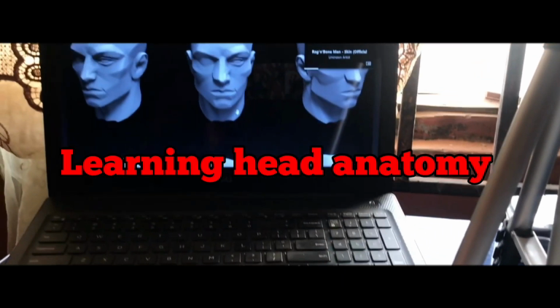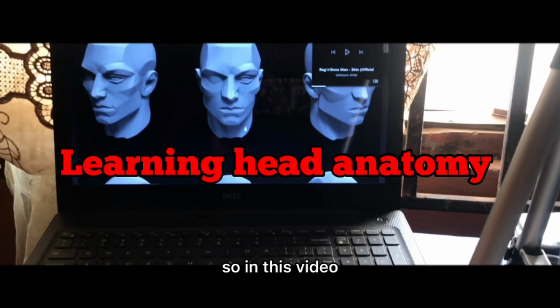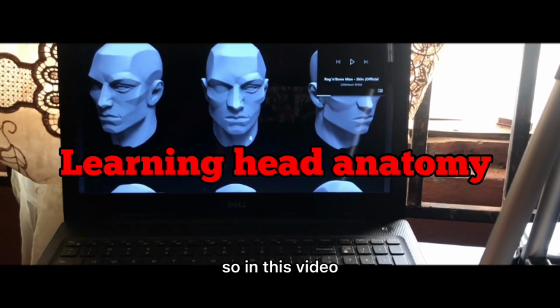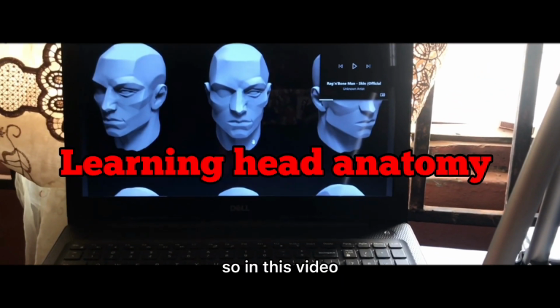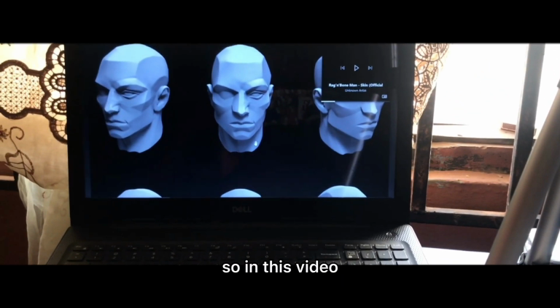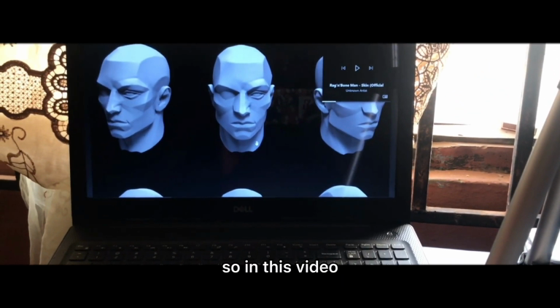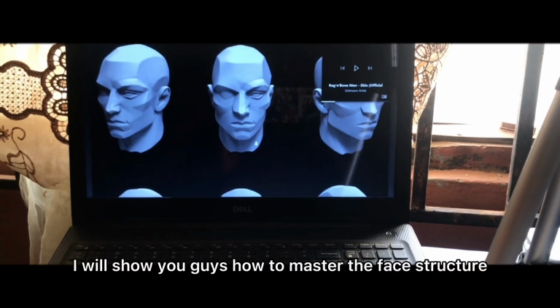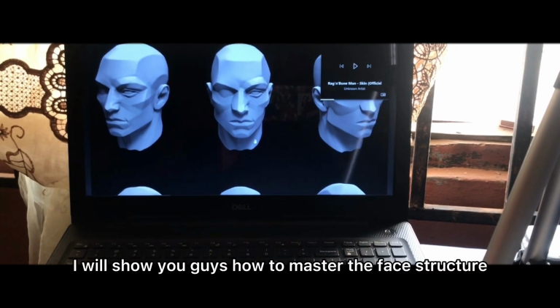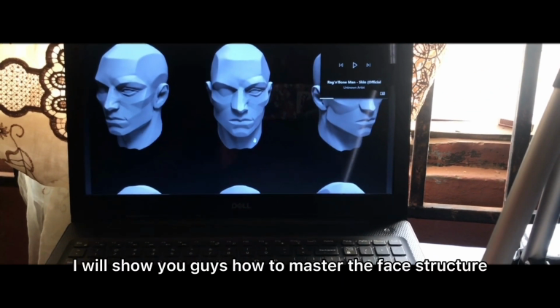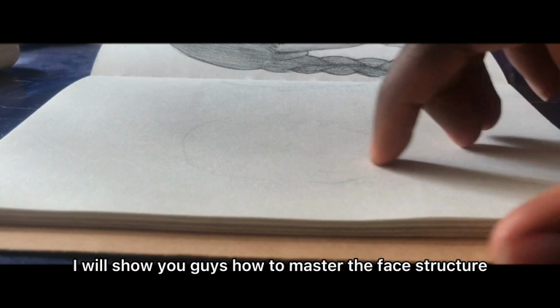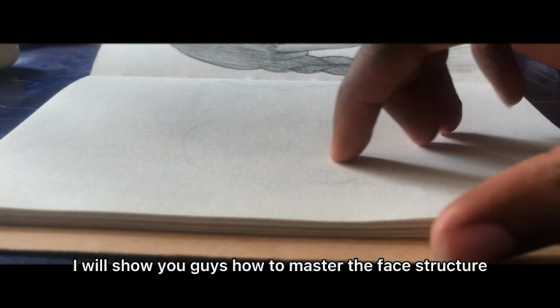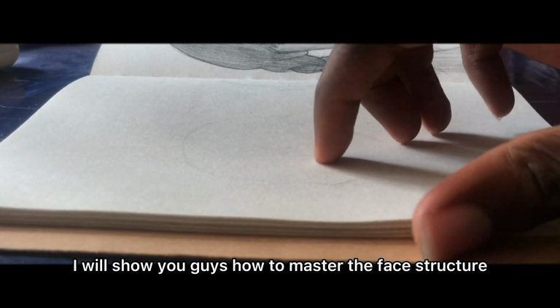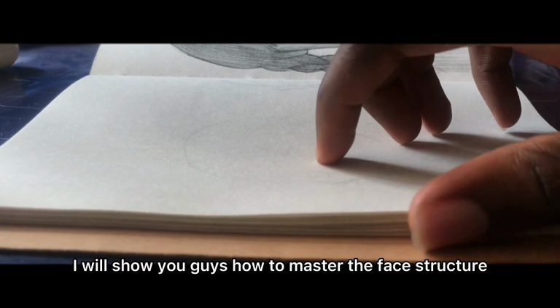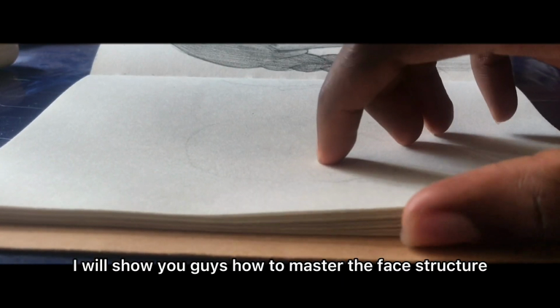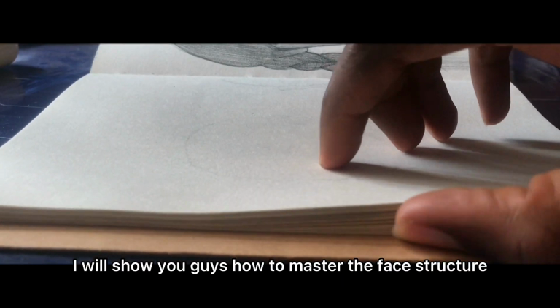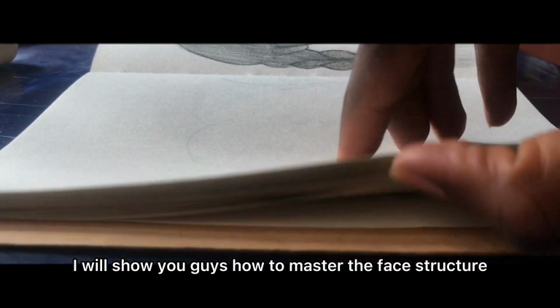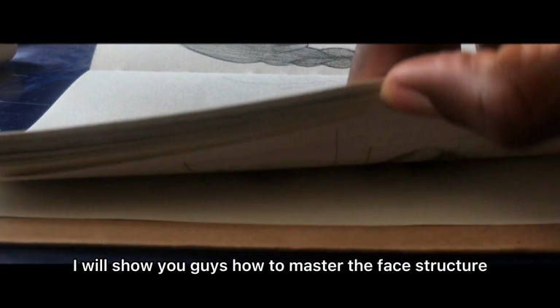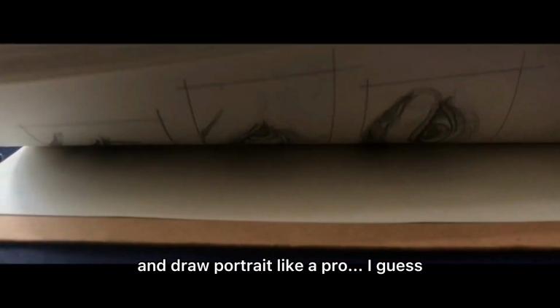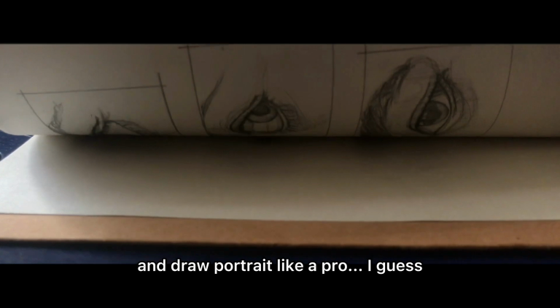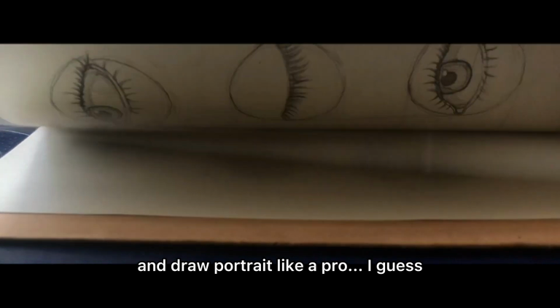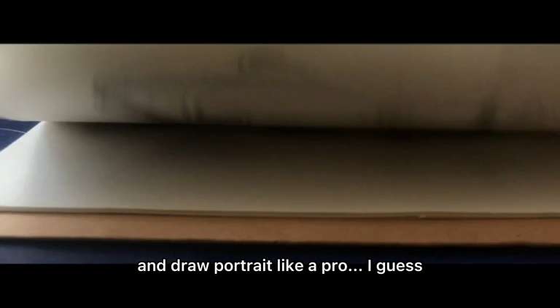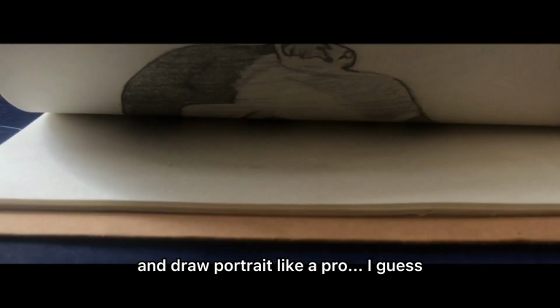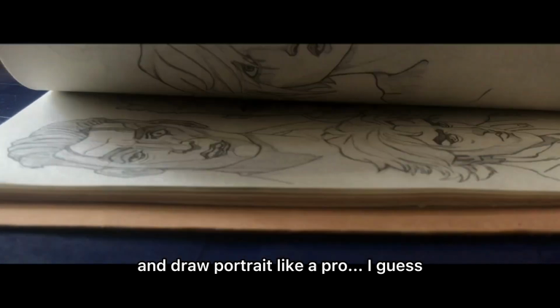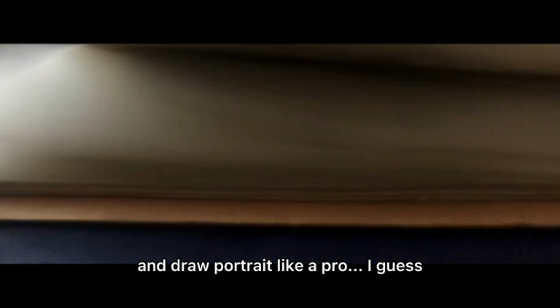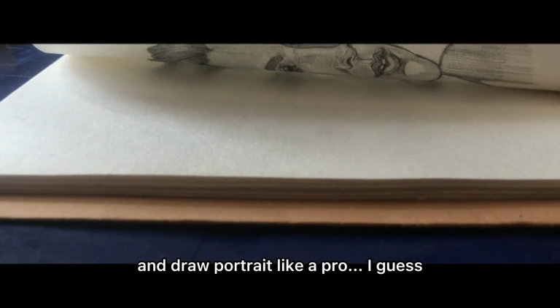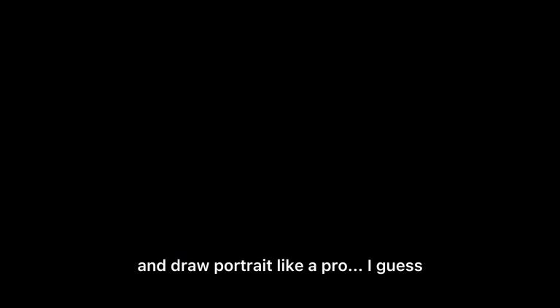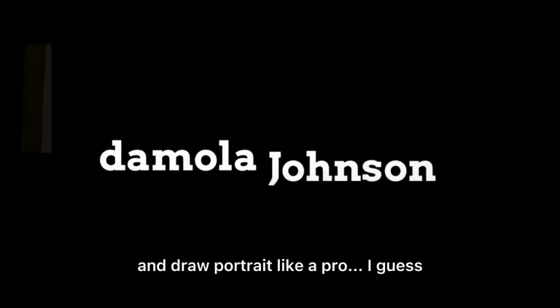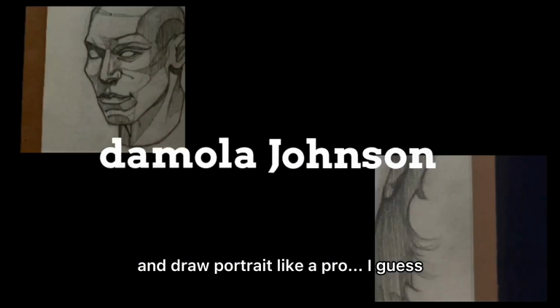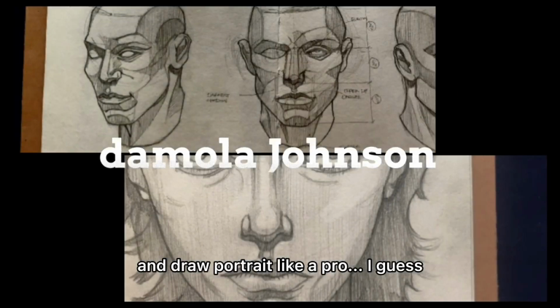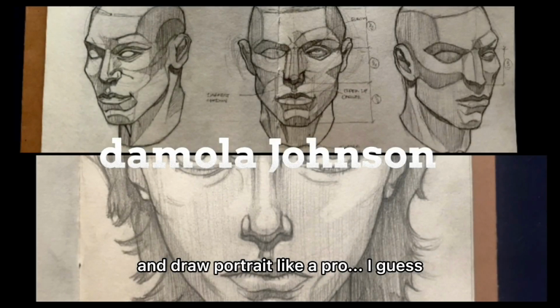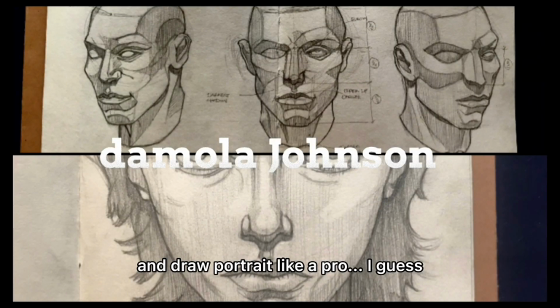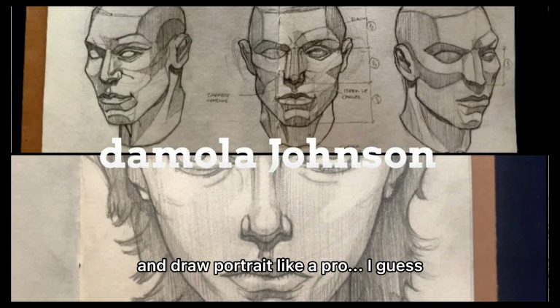So in this video, I'll show you guys how to master the face structure and draw a portrait like it's true, I guess.